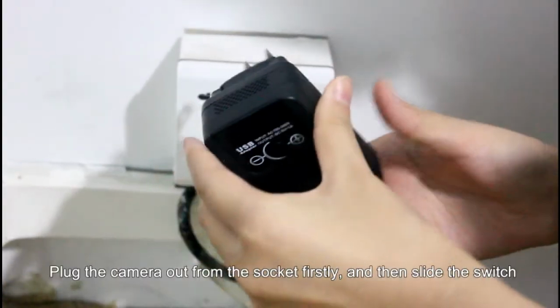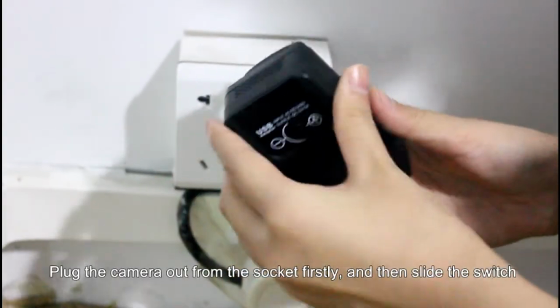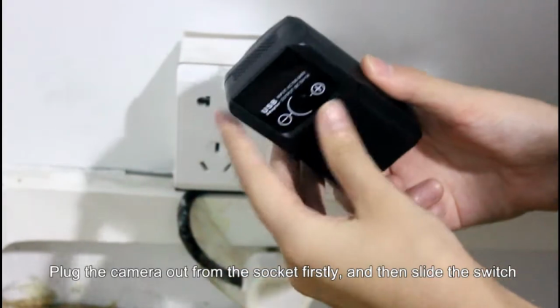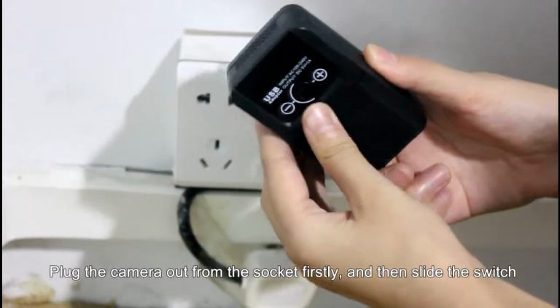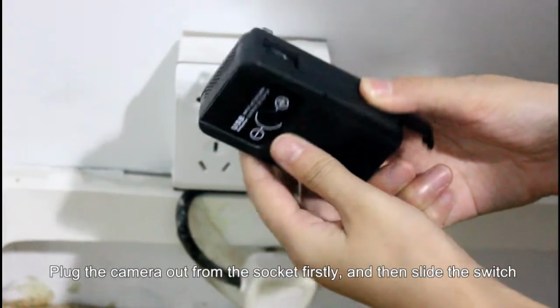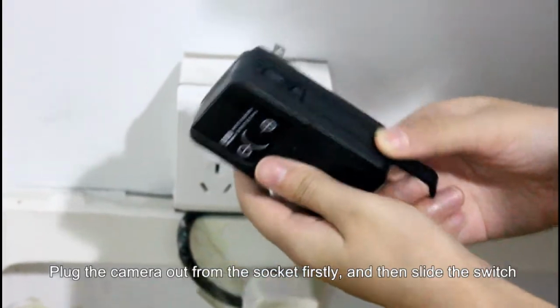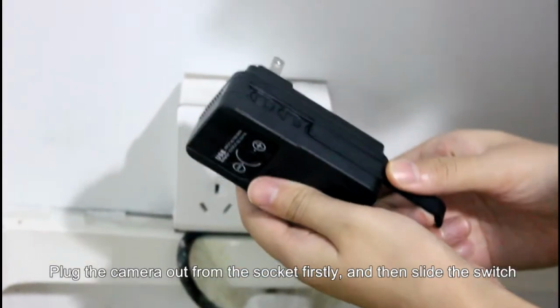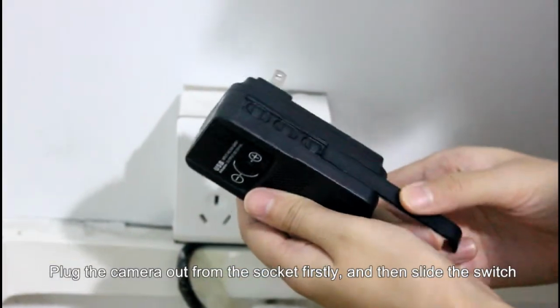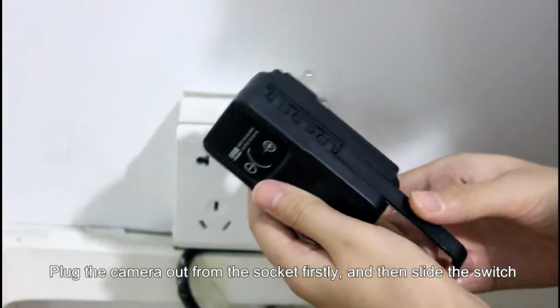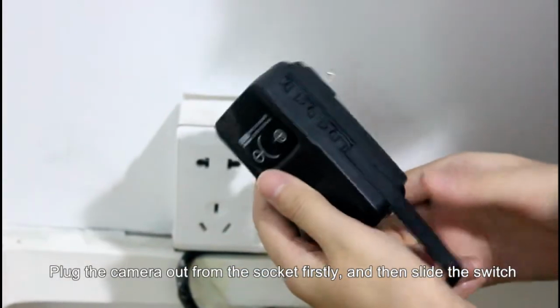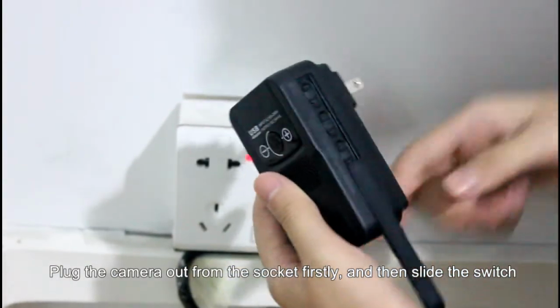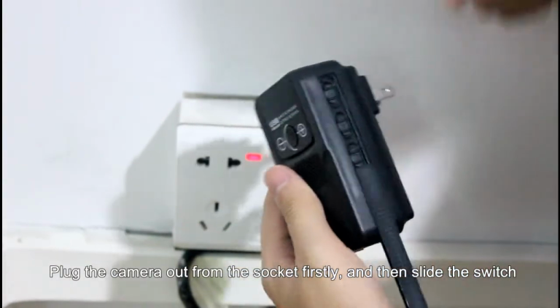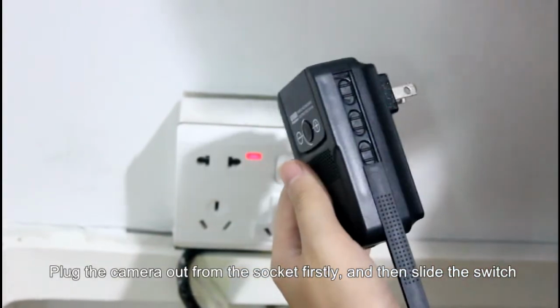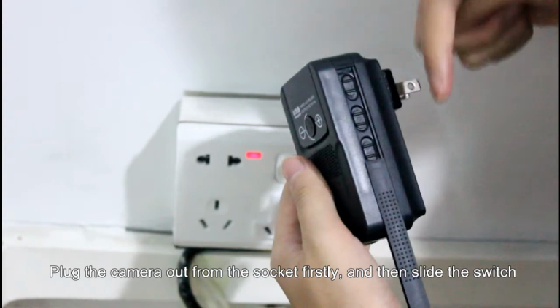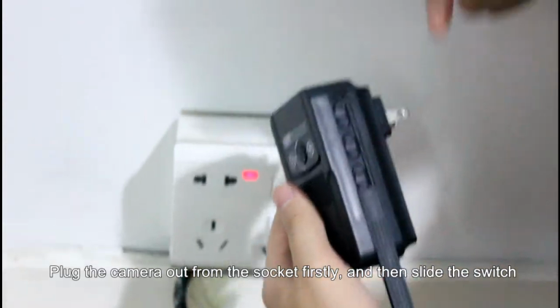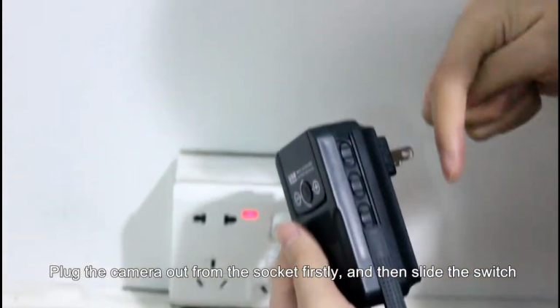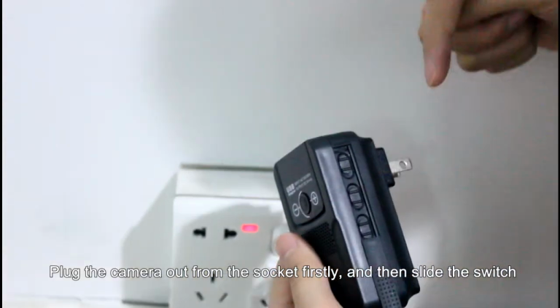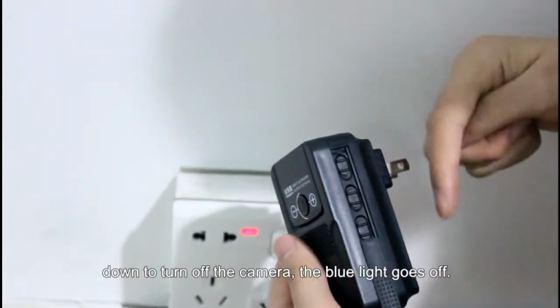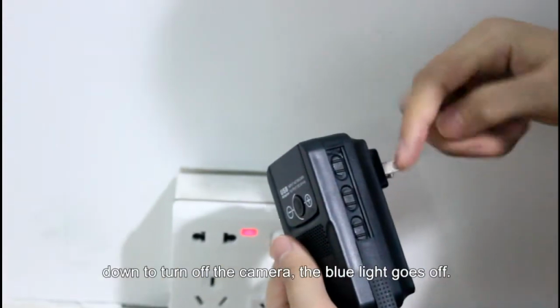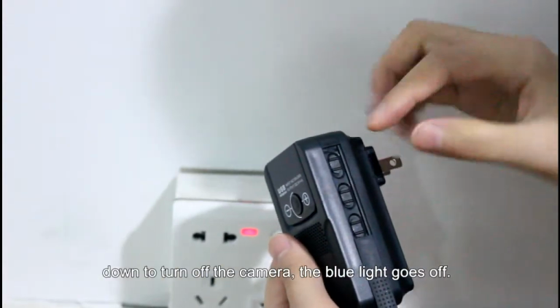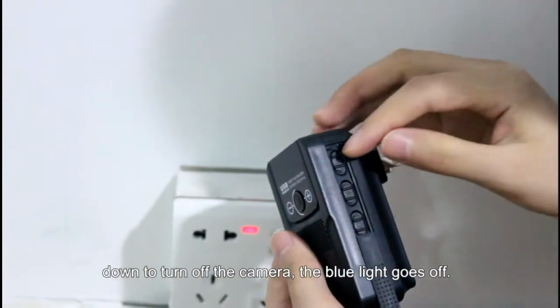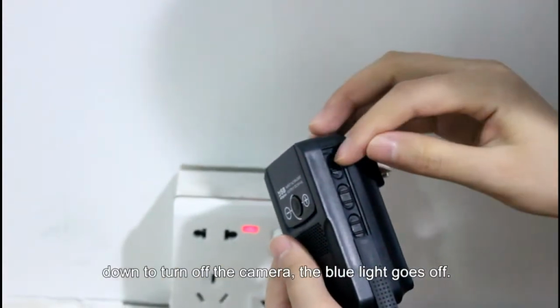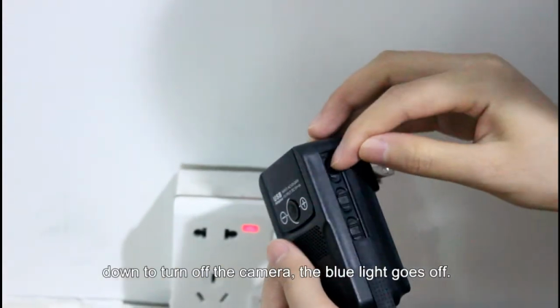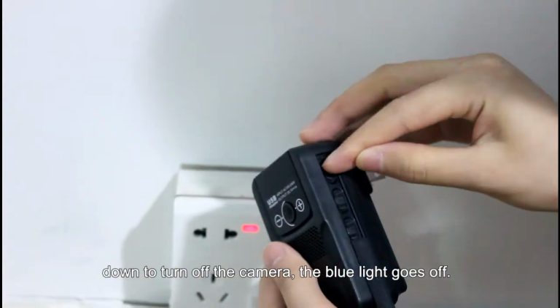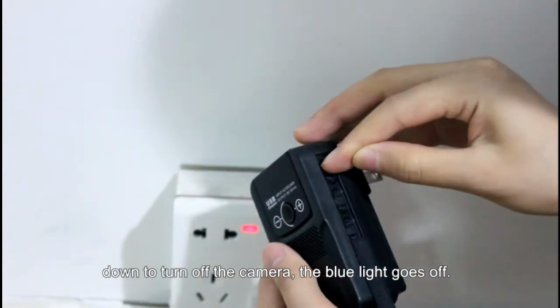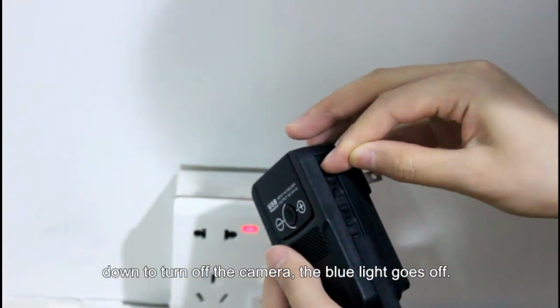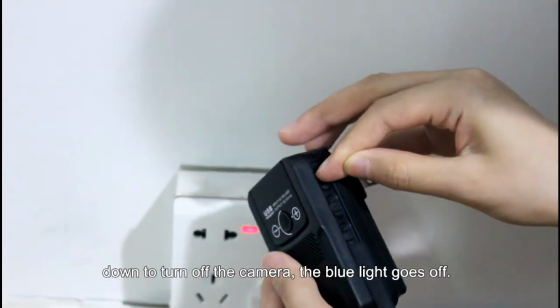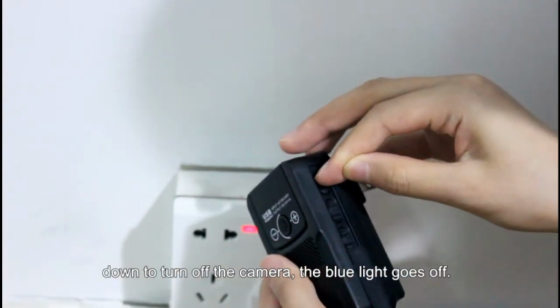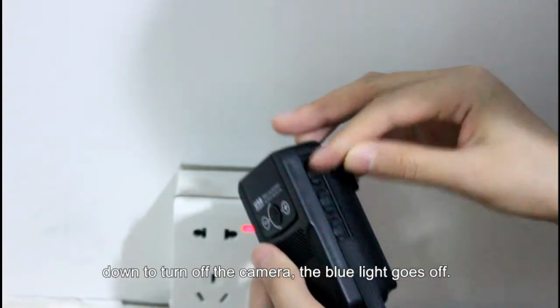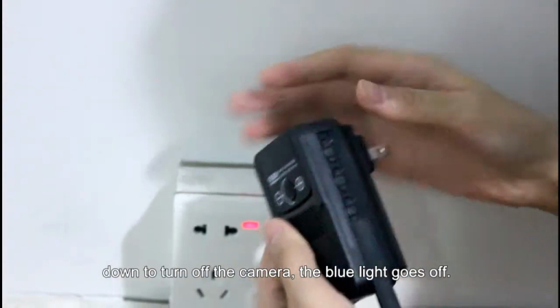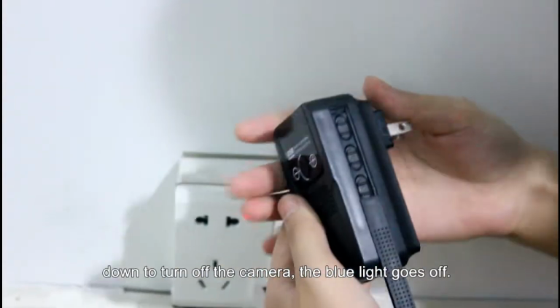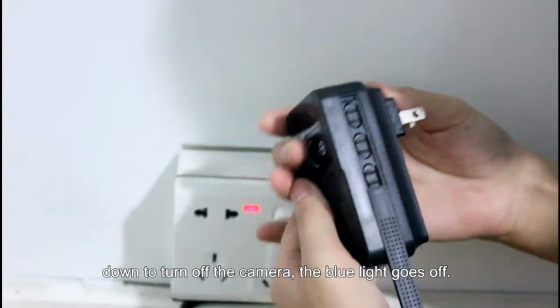Unplug the camera from the socket first, then slide the switch down to turn off the camera. The blue light goes off.